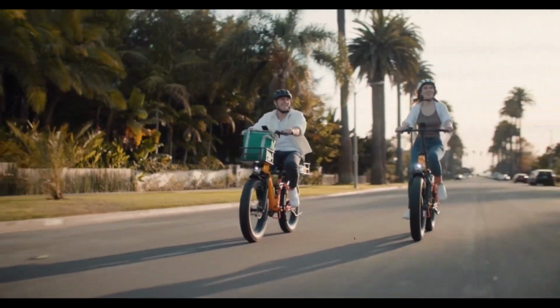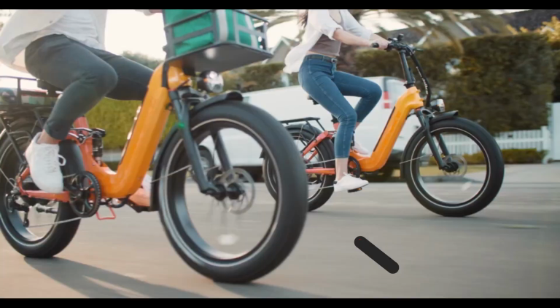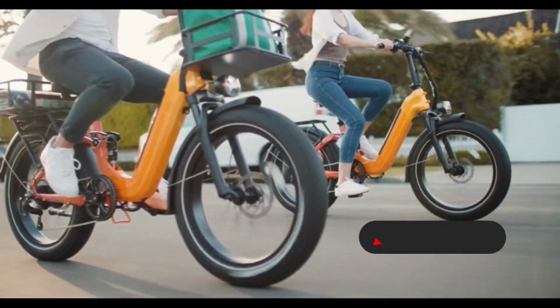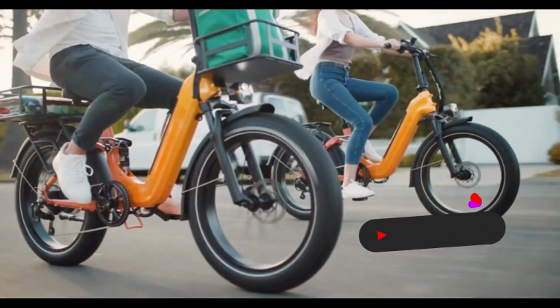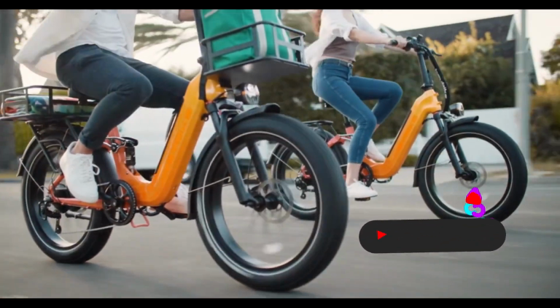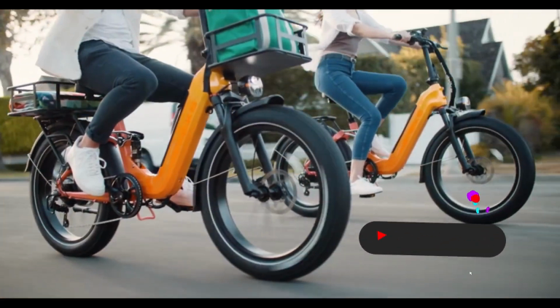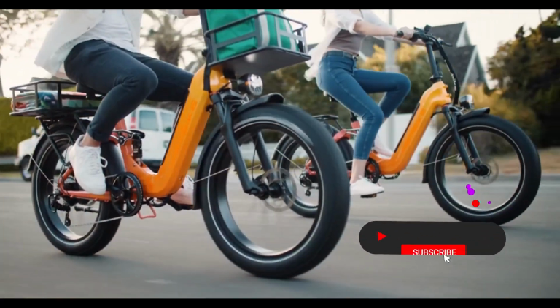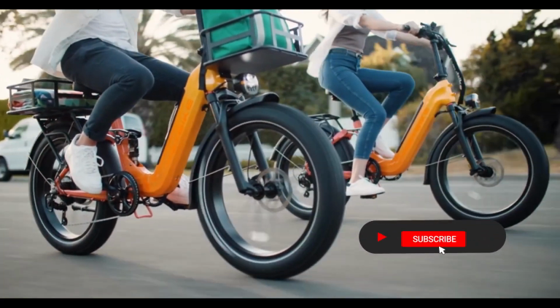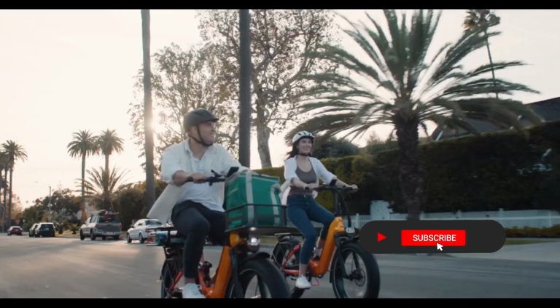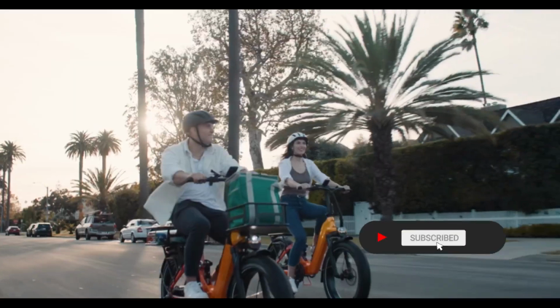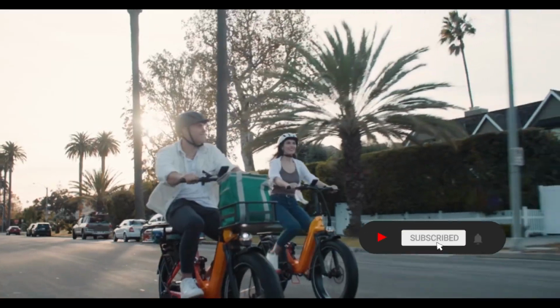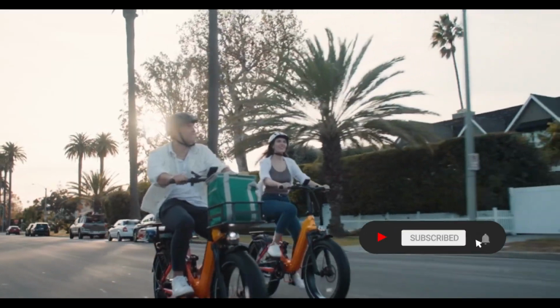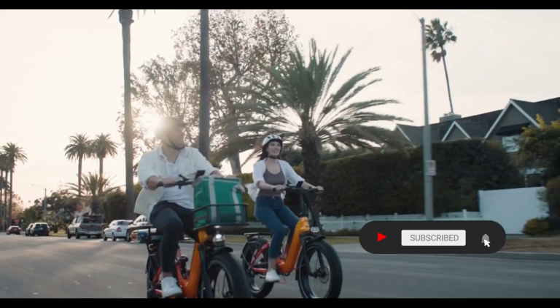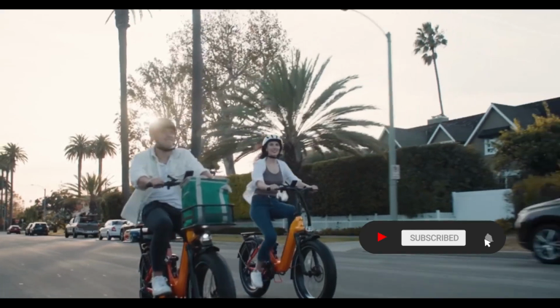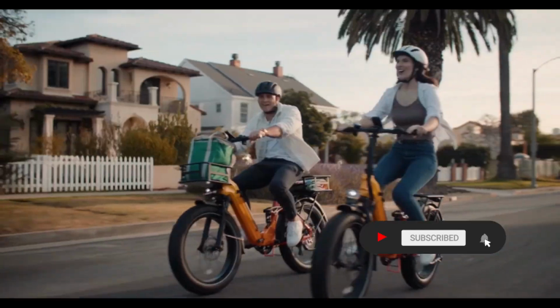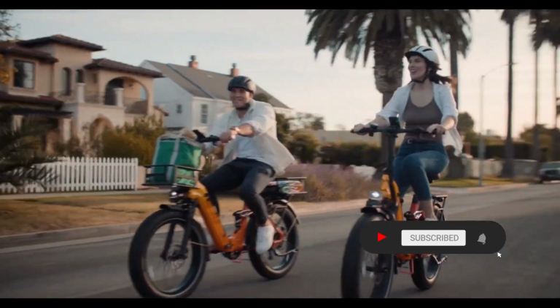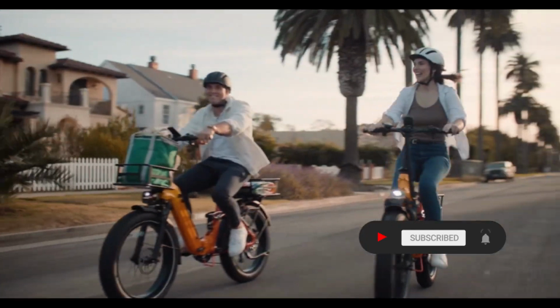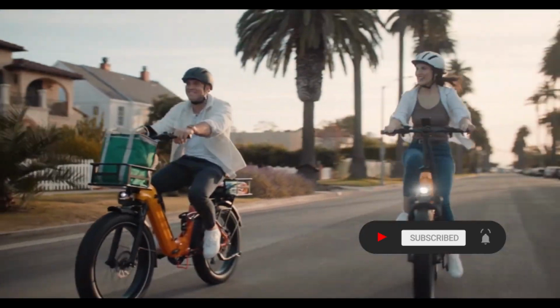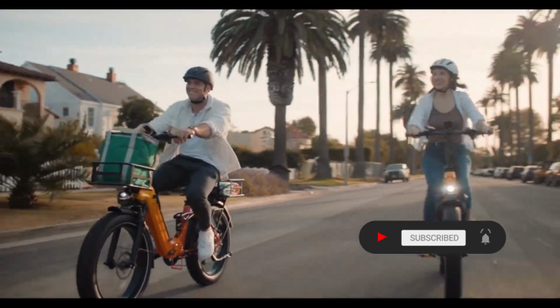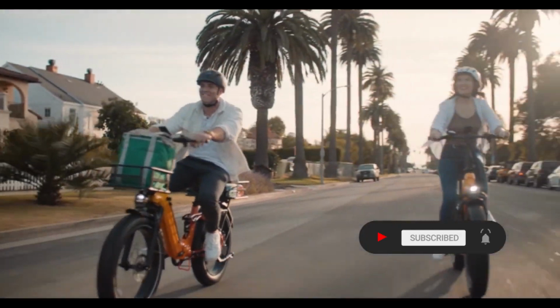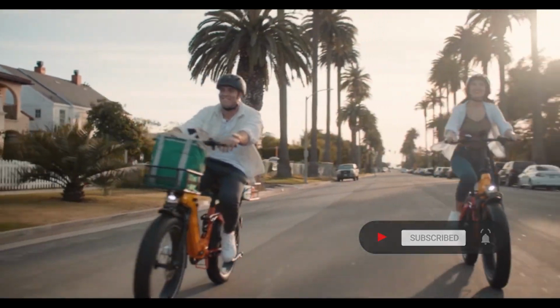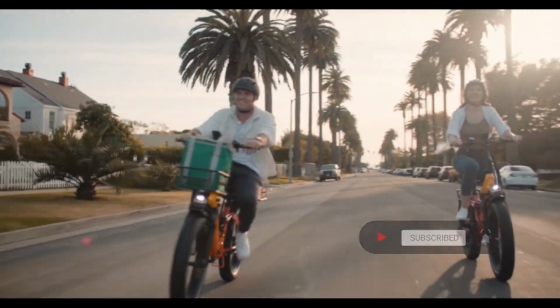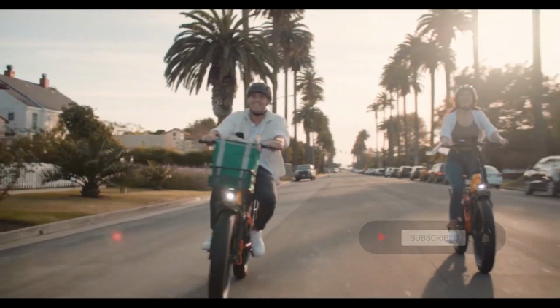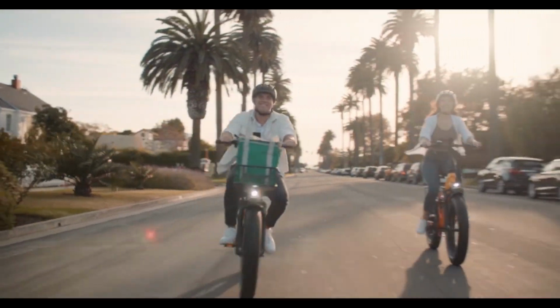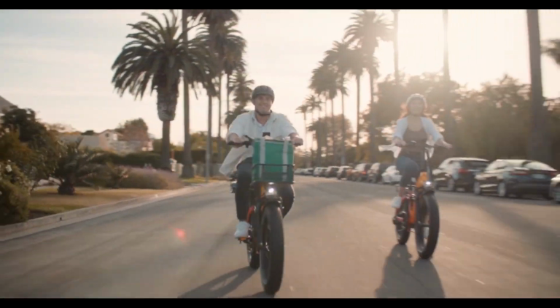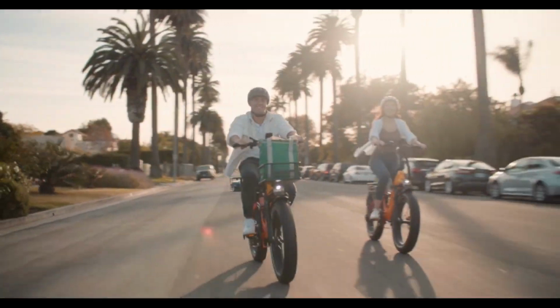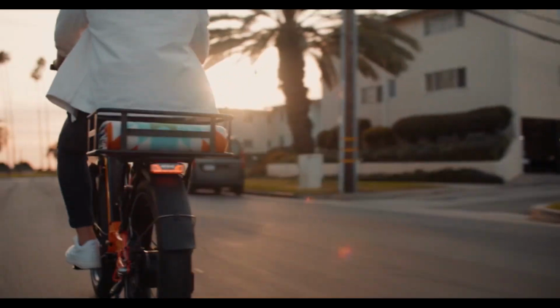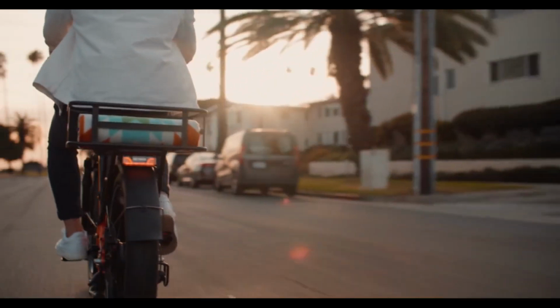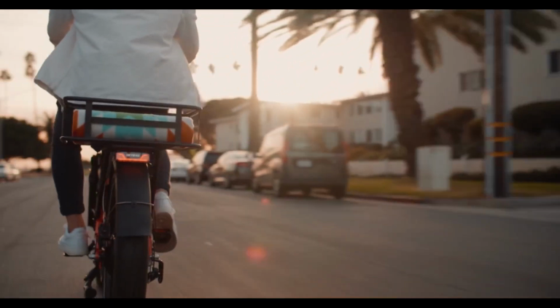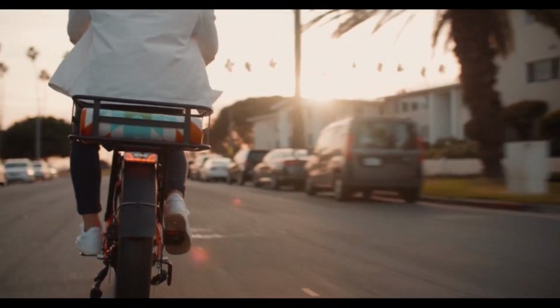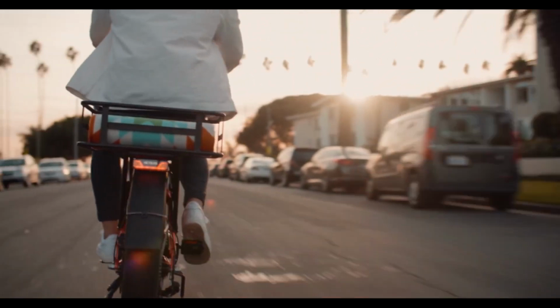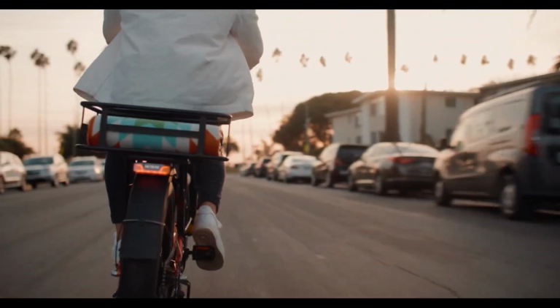Remember to like, share, and subscribe for more informative content on electric bicycles. Happy riding!